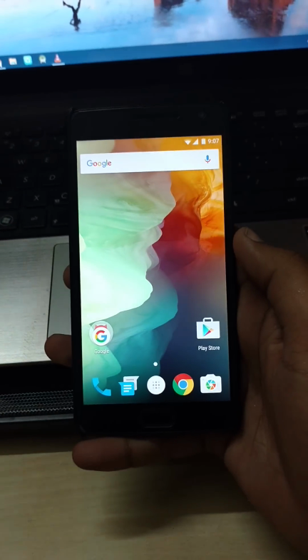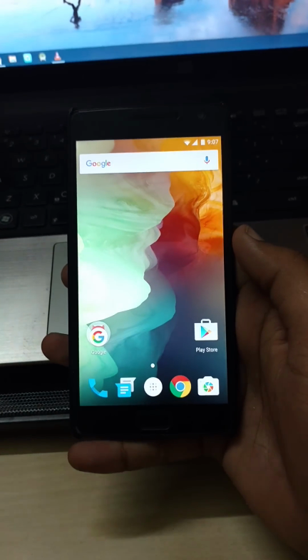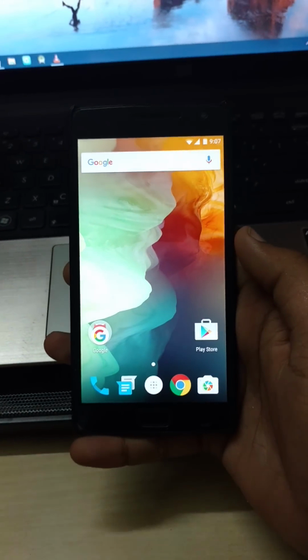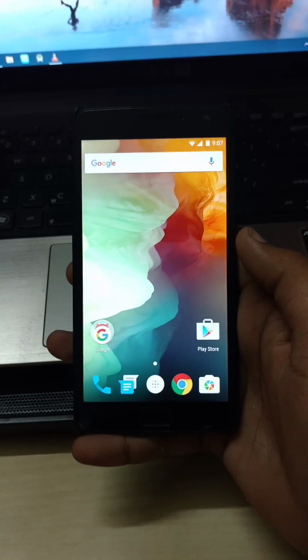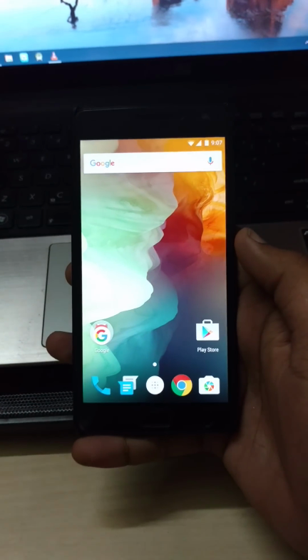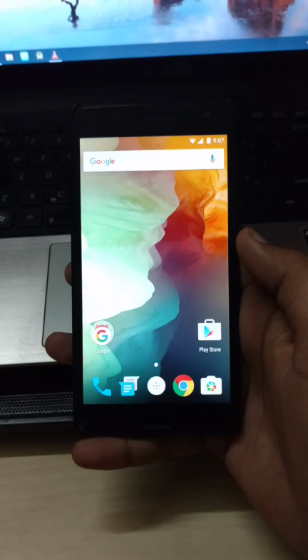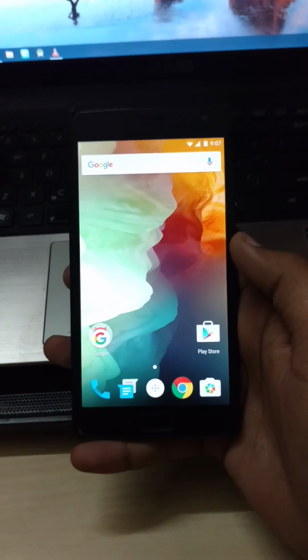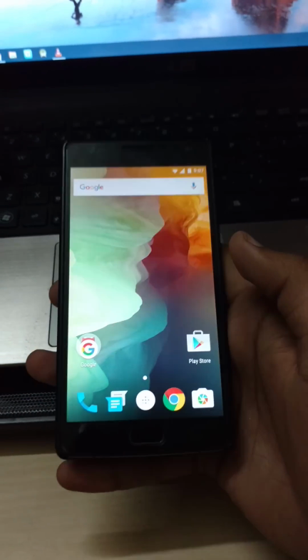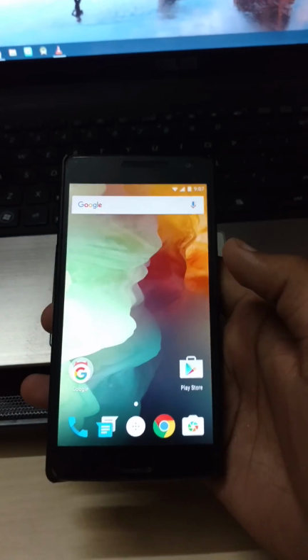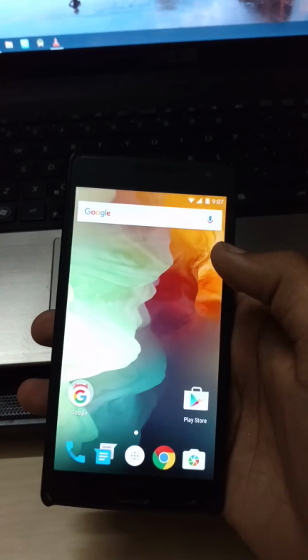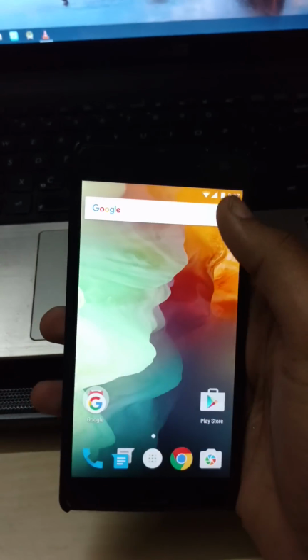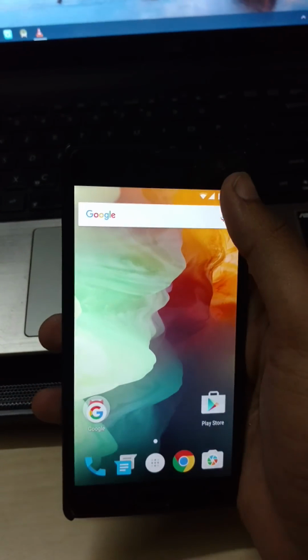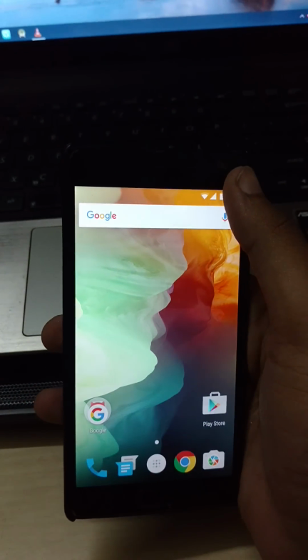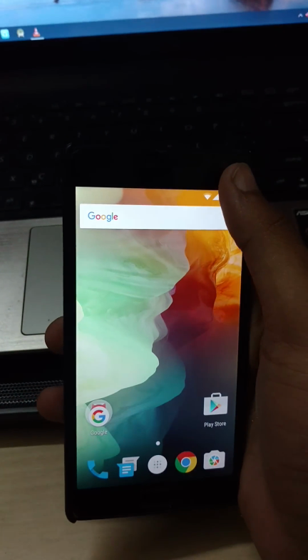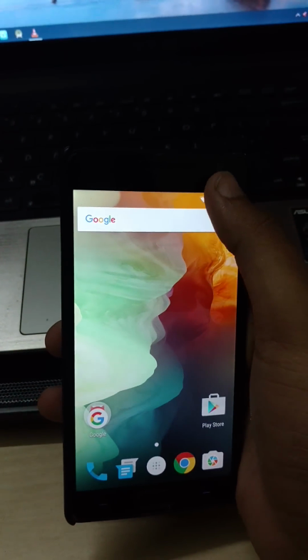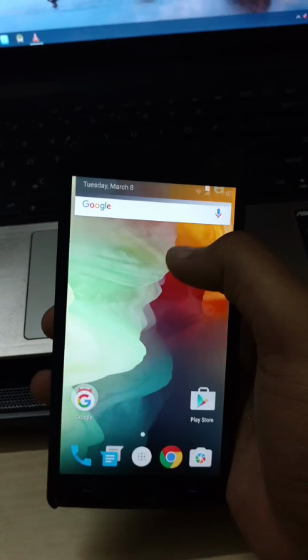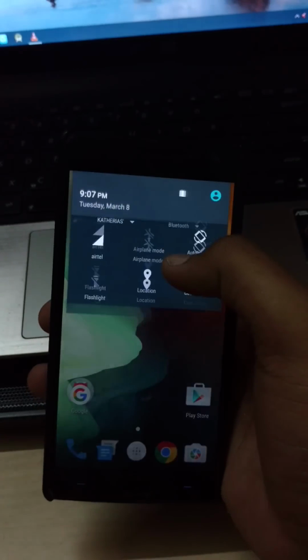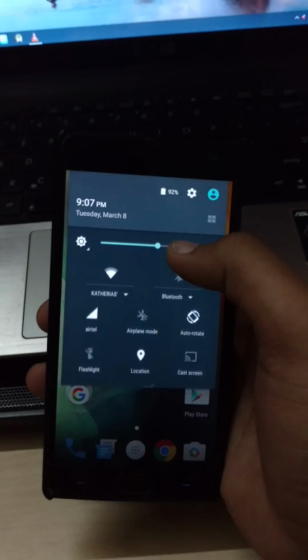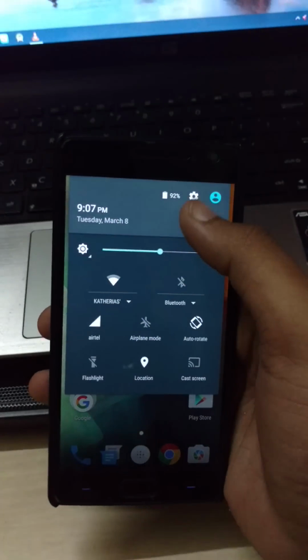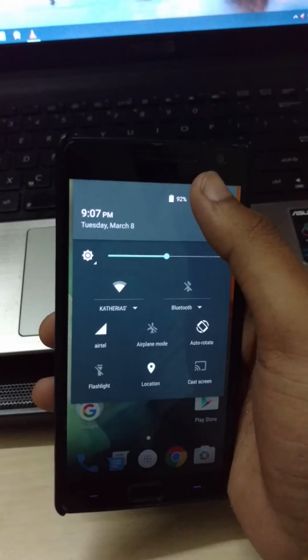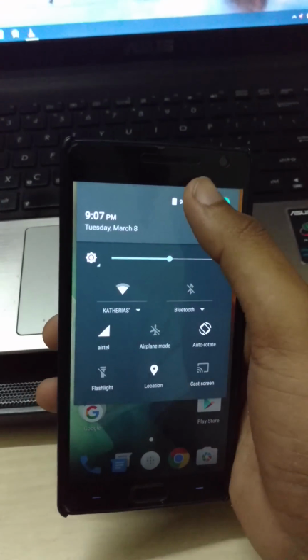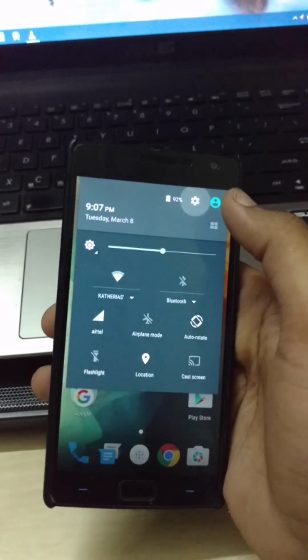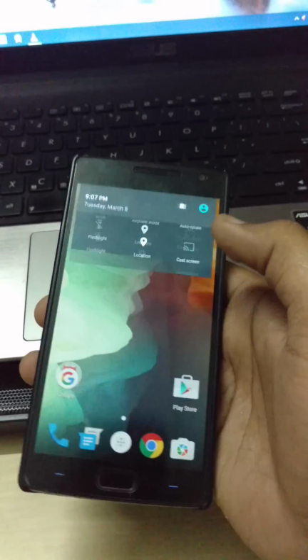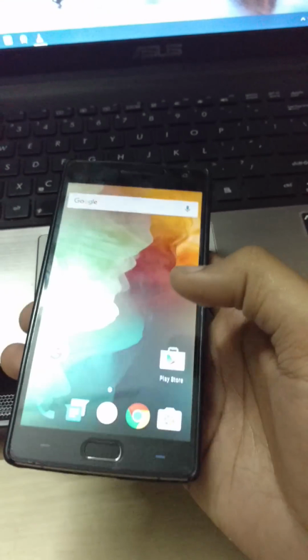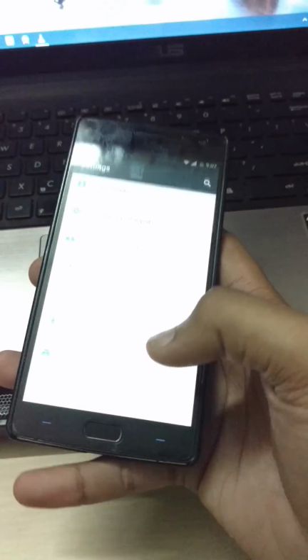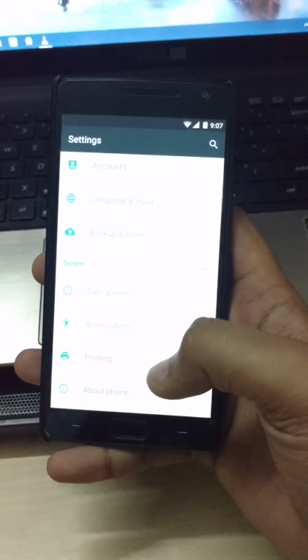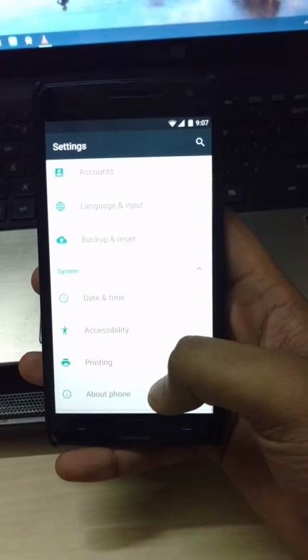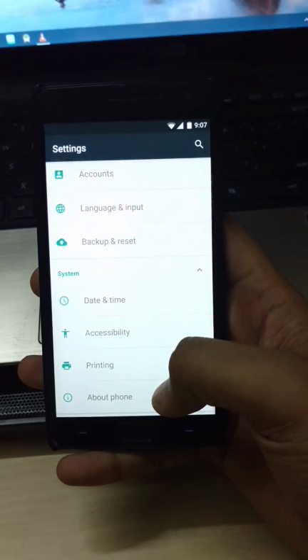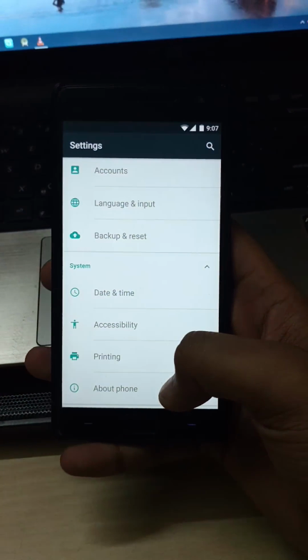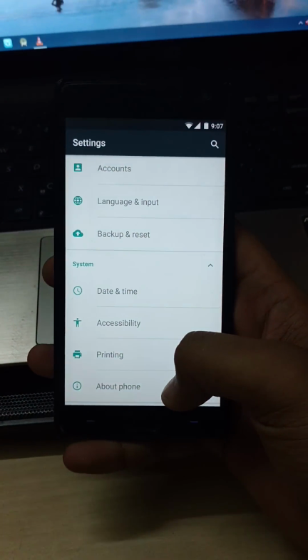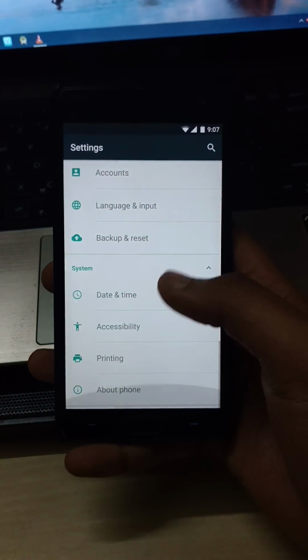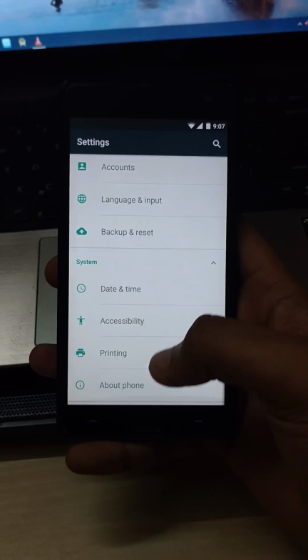Today we will learn how to install CM13 with a working fingerprint scanner on OnePlus 2.